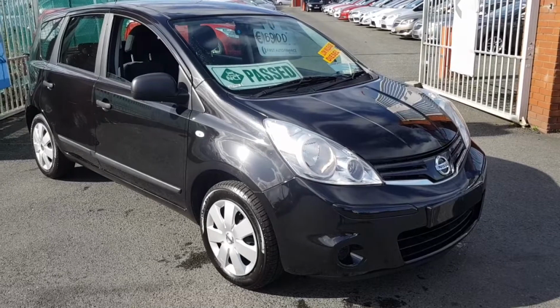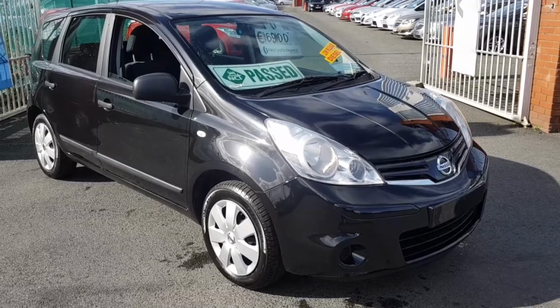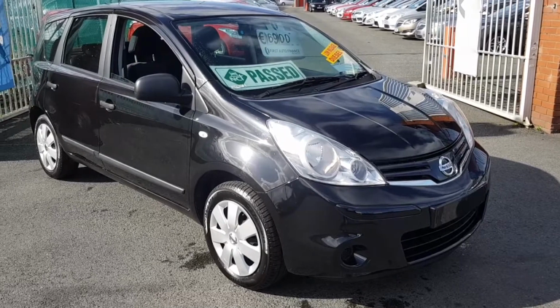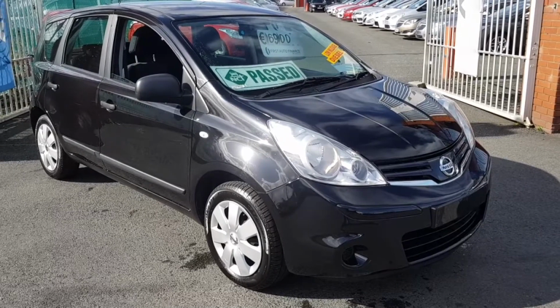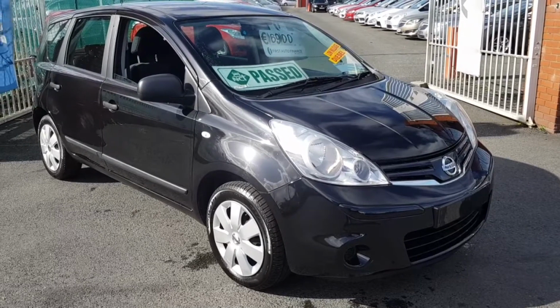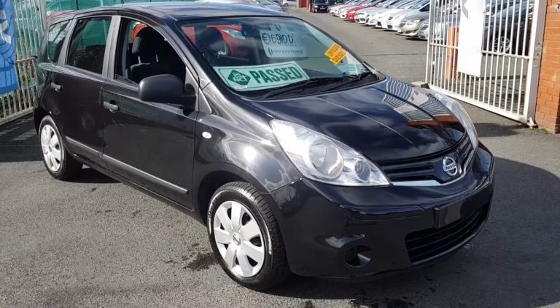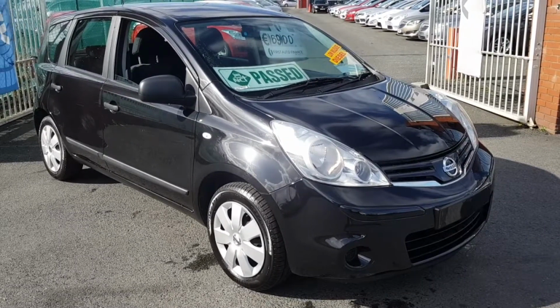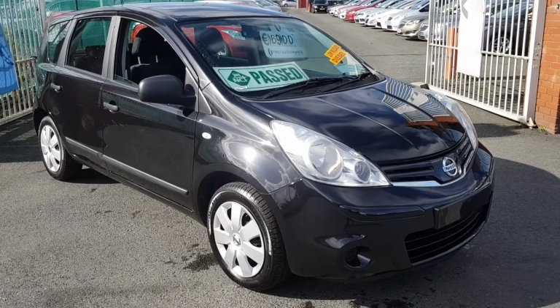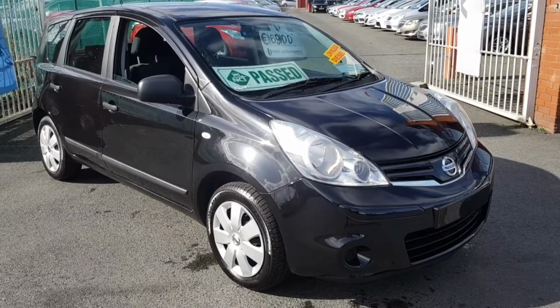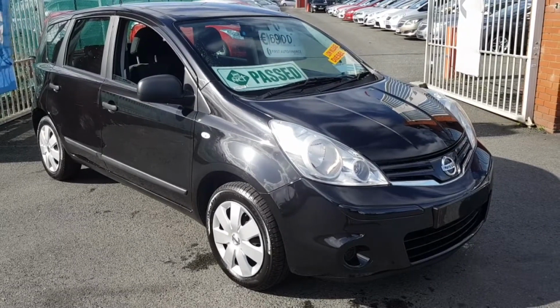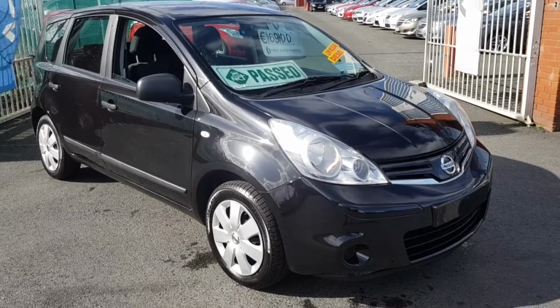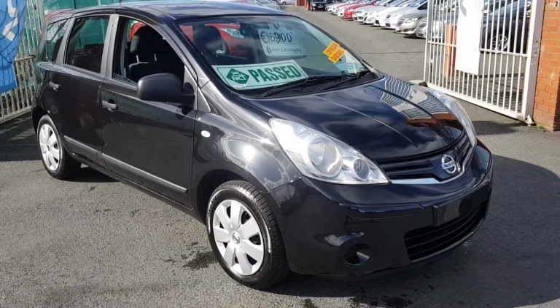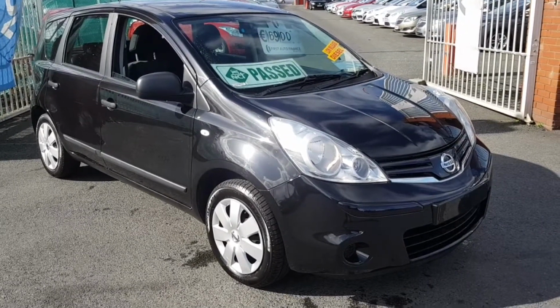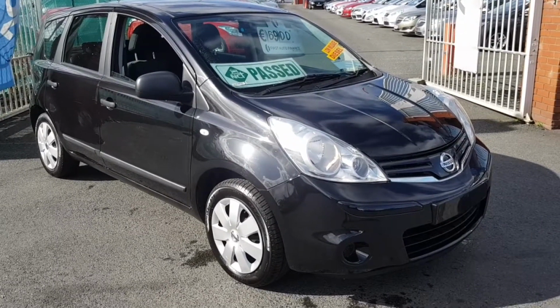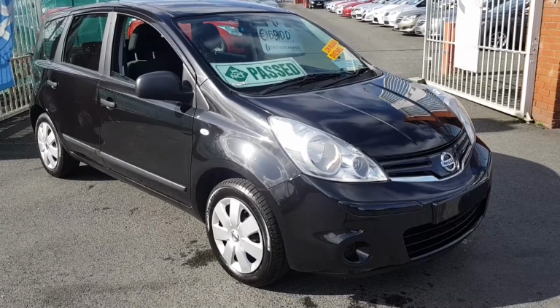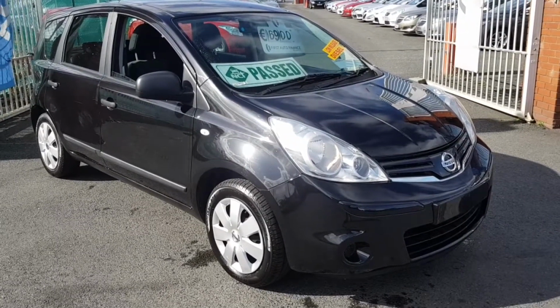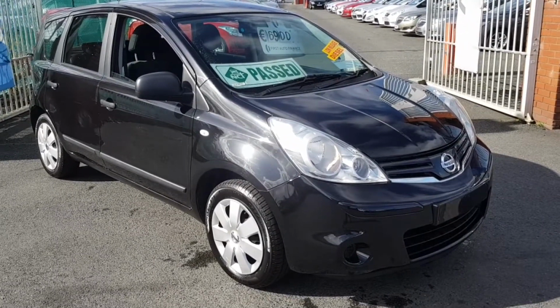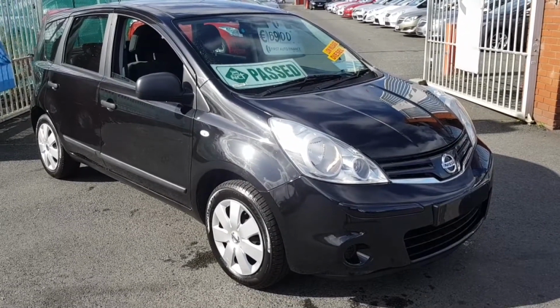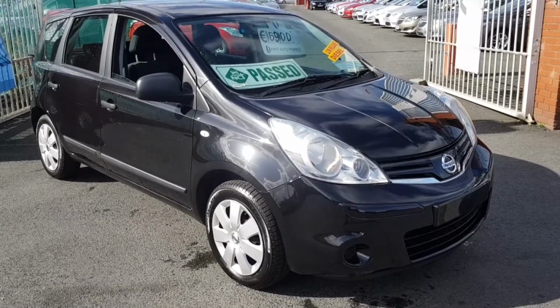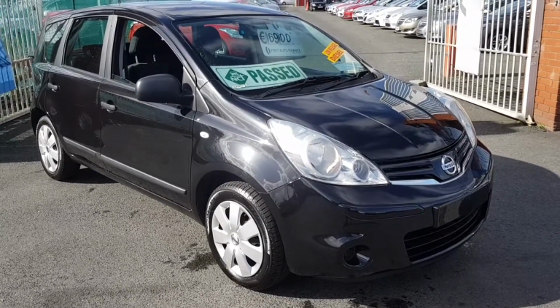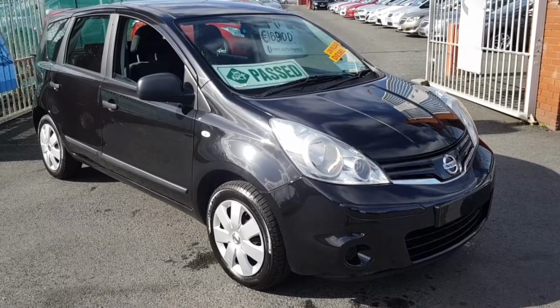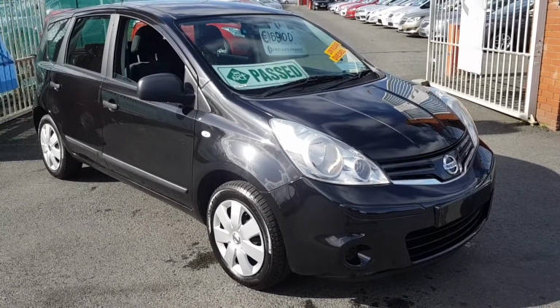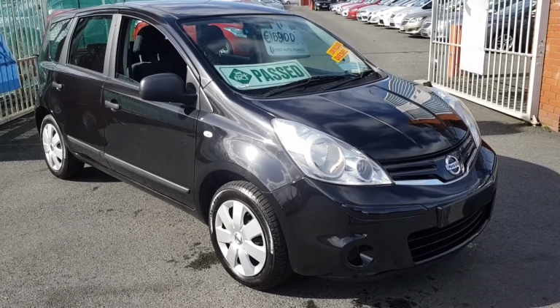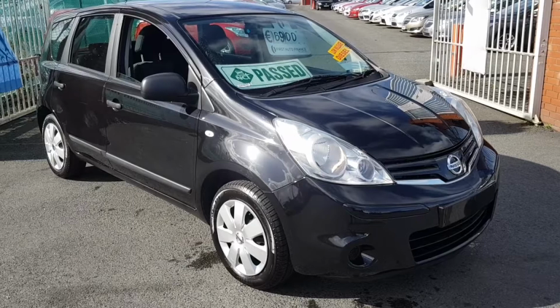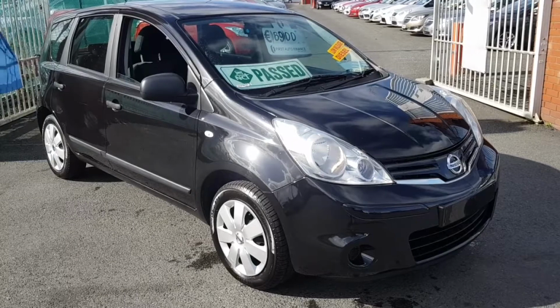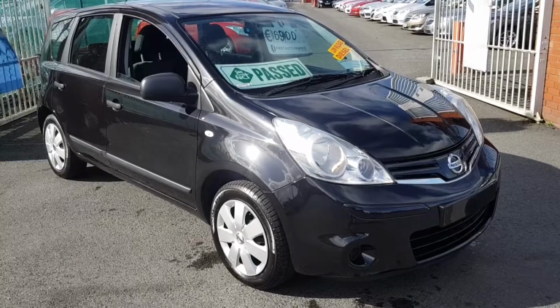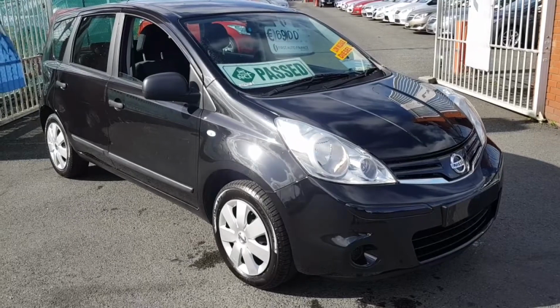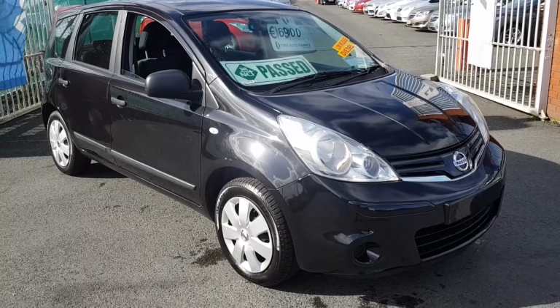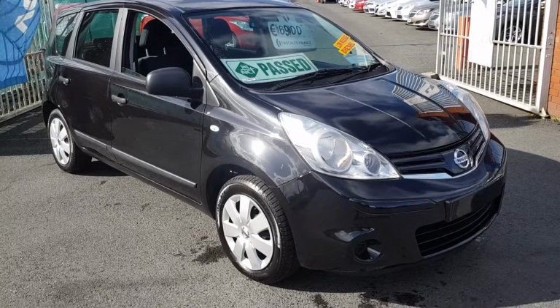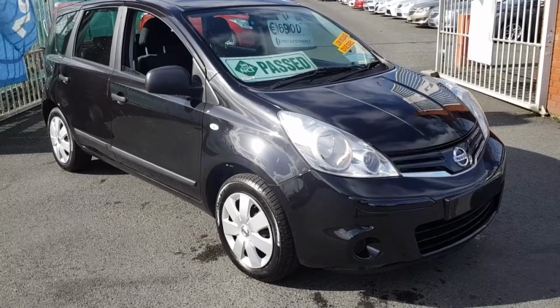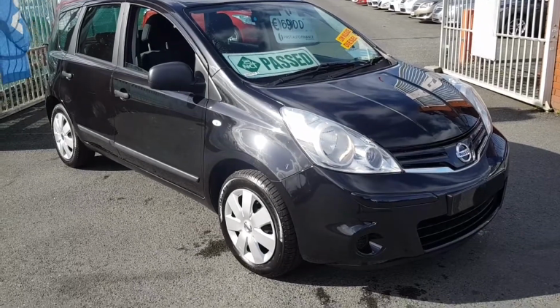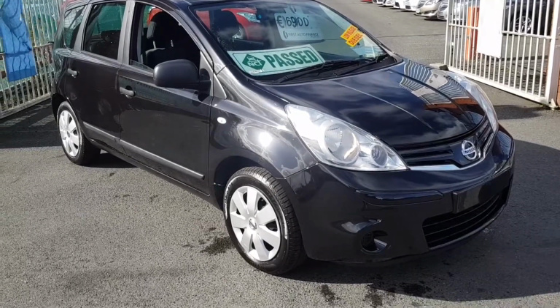Very low mileage — there's only 30,000 miles on this car. It's diesel 1.5 and road tax is 200 euros.